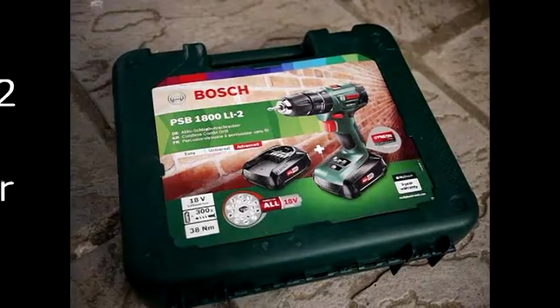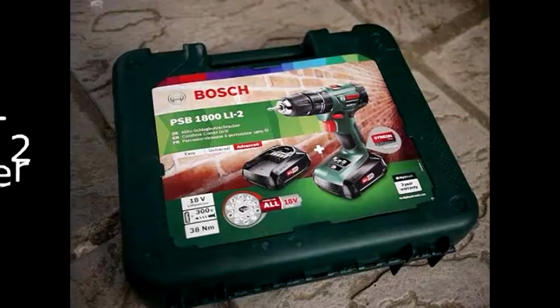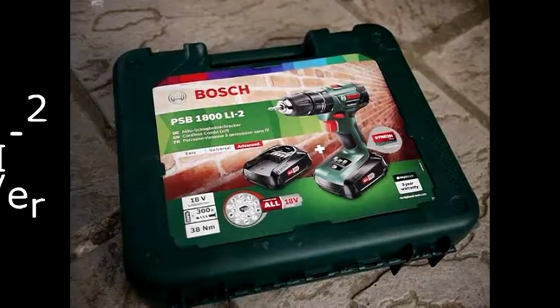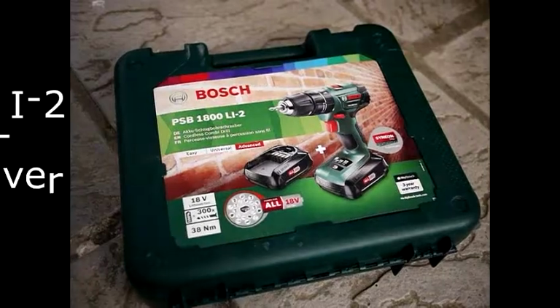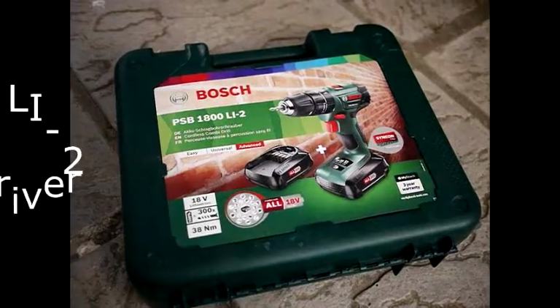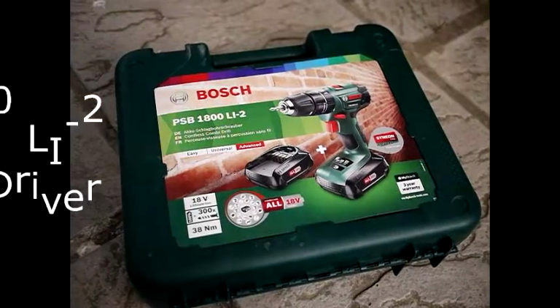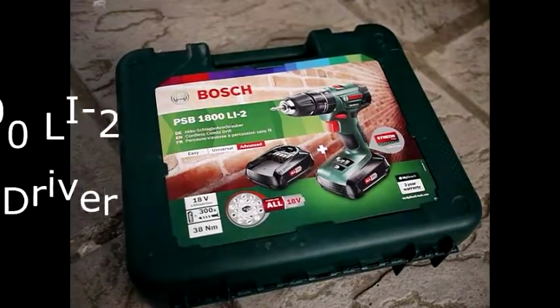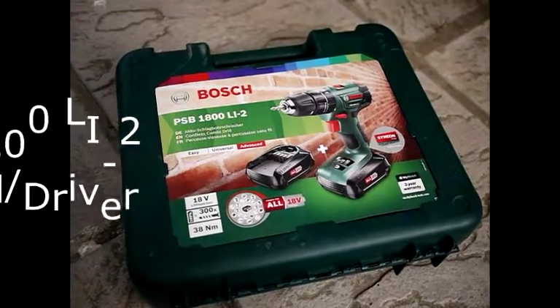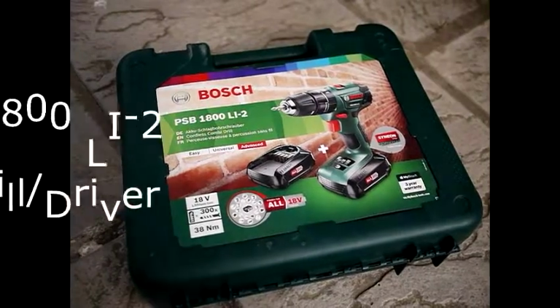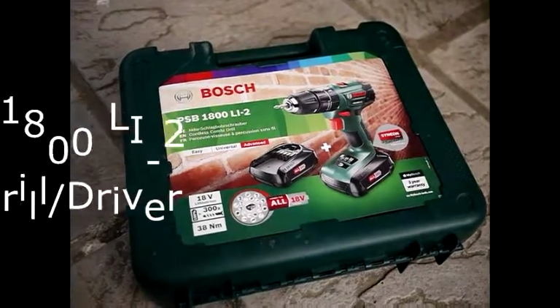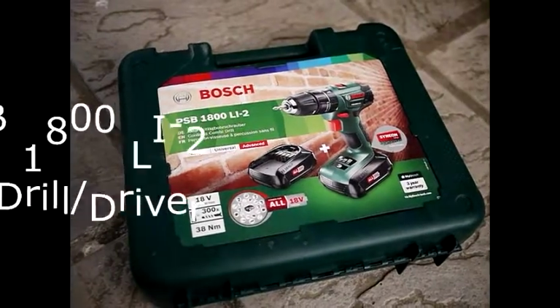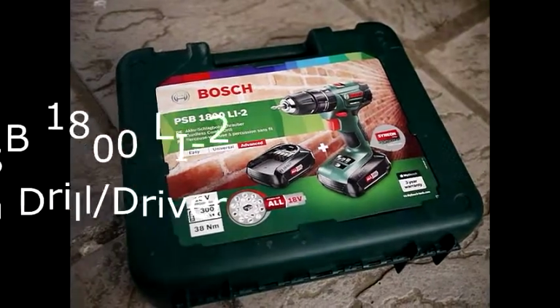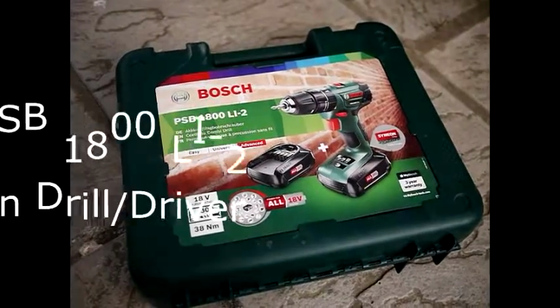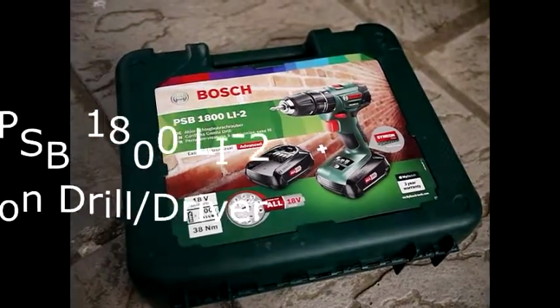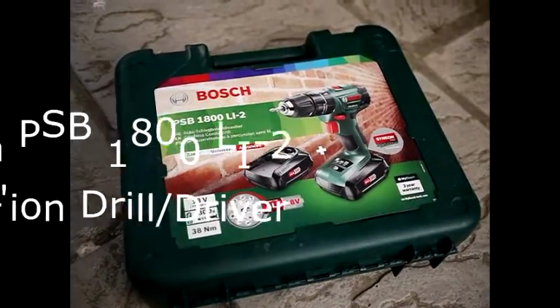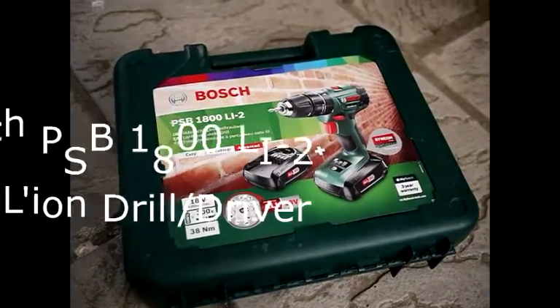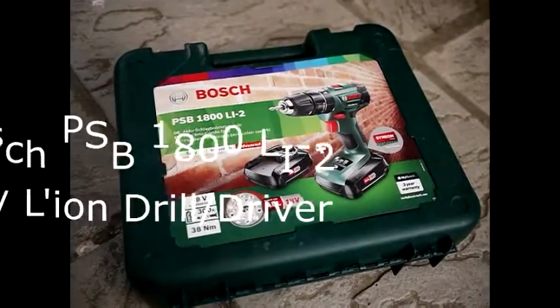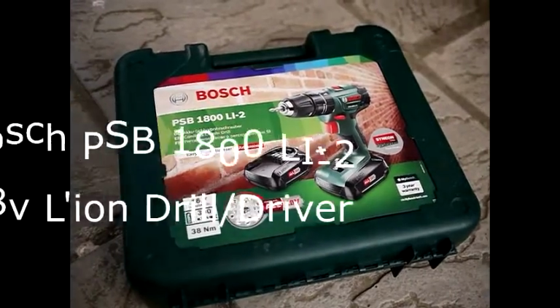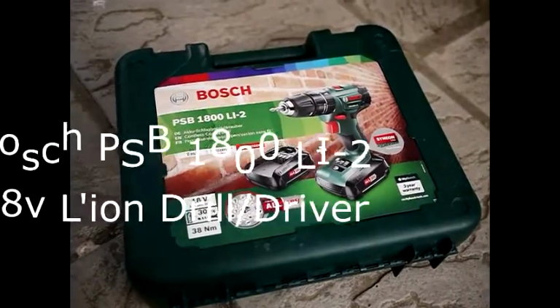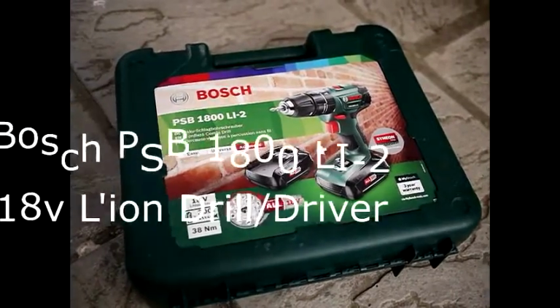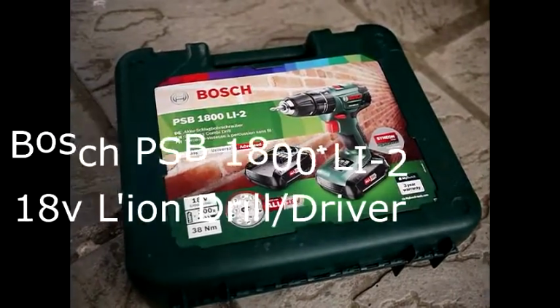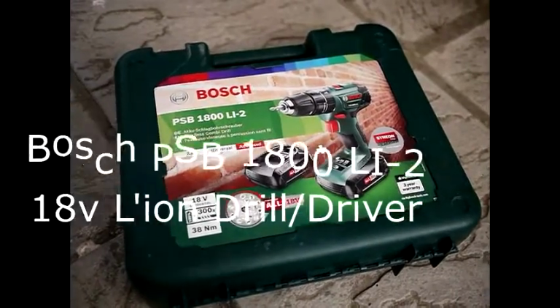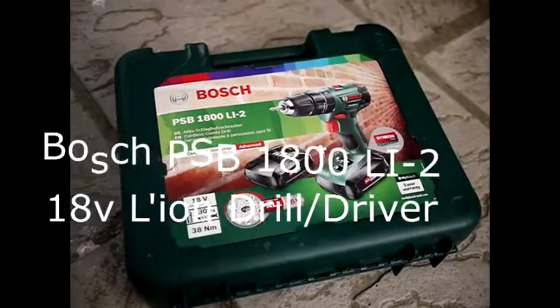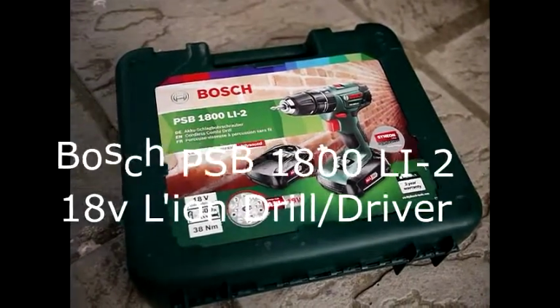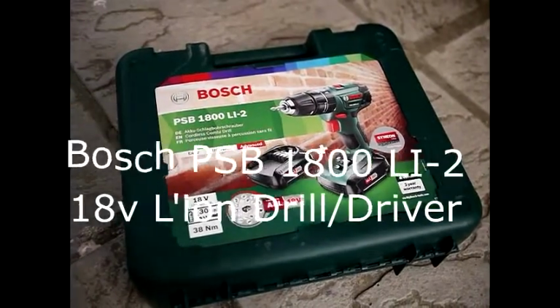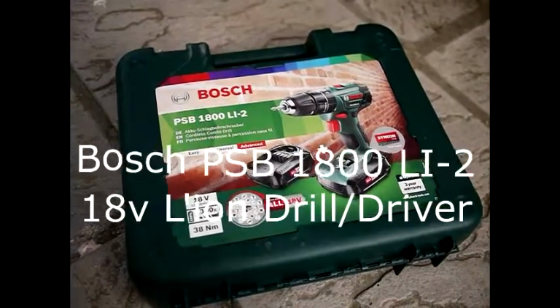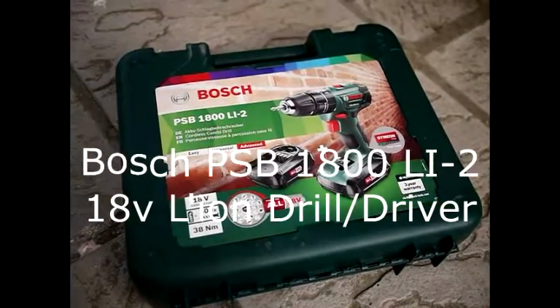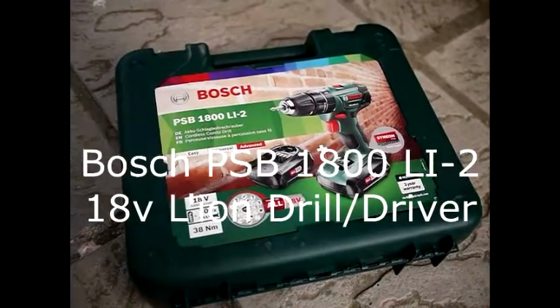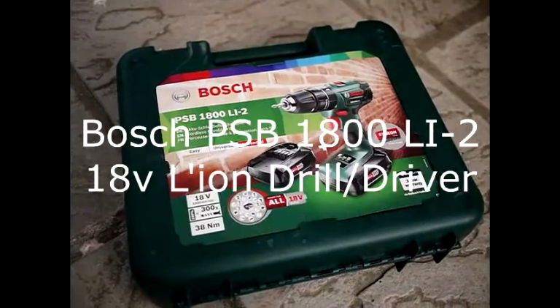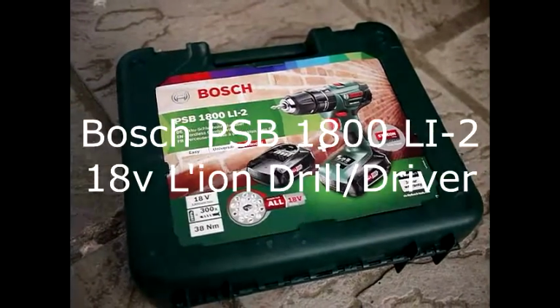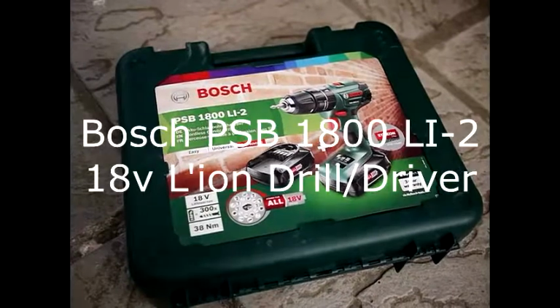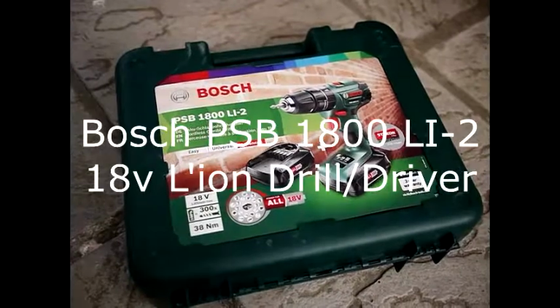Welcome to the Bosch Drill Review, where we are going to review this Bosch Lion Drill.